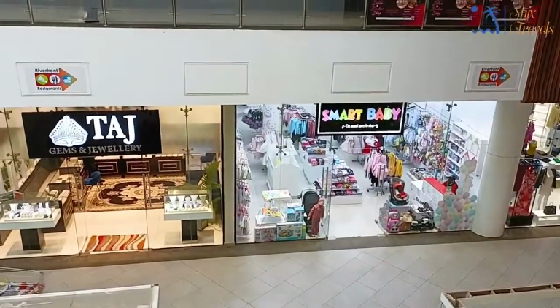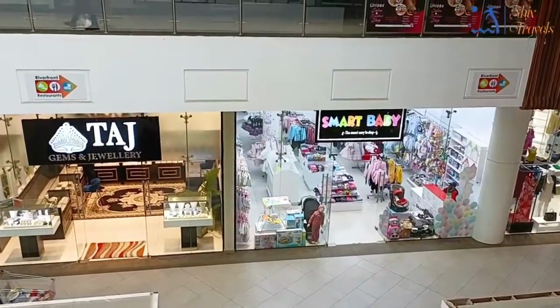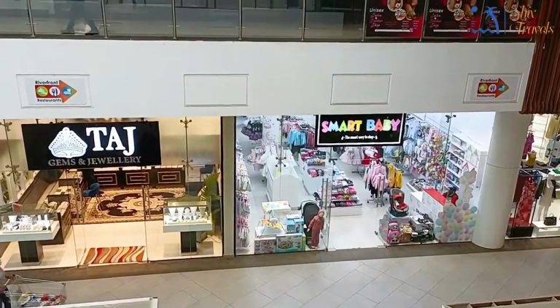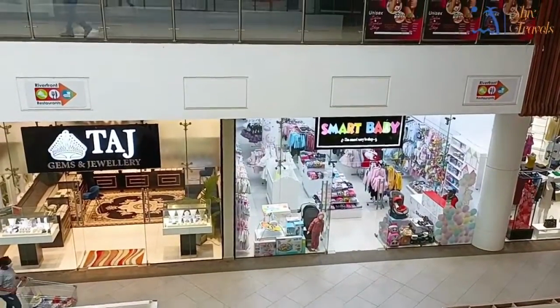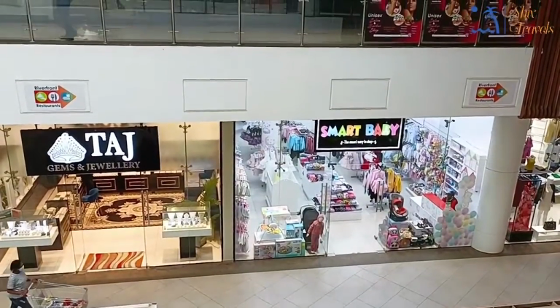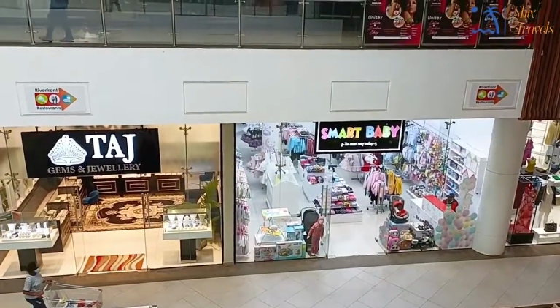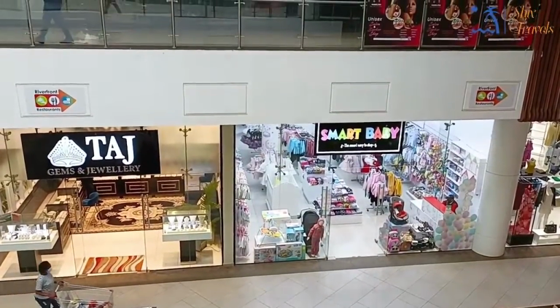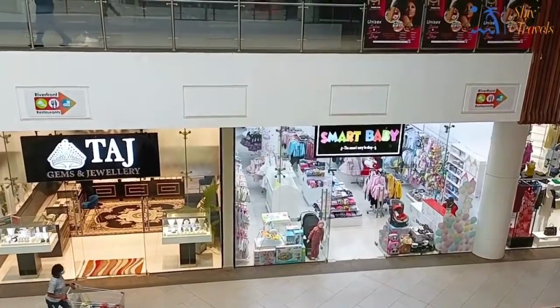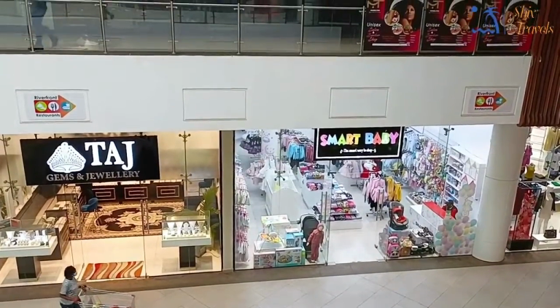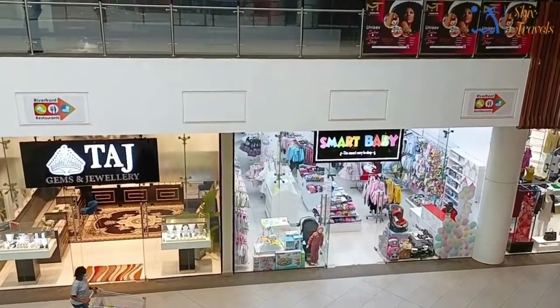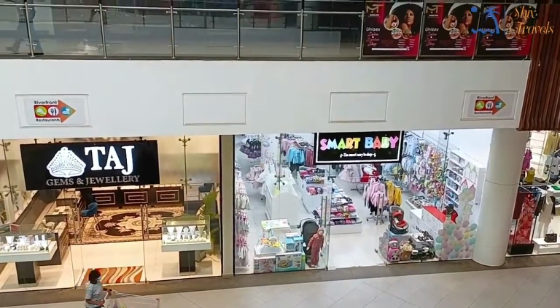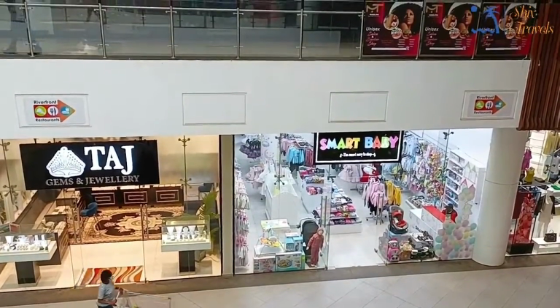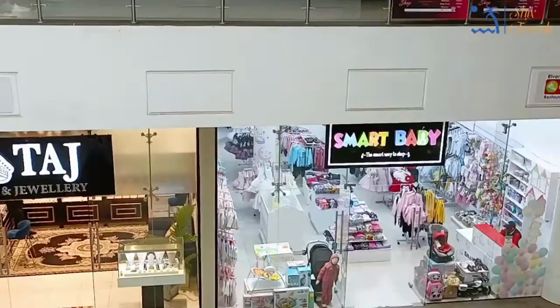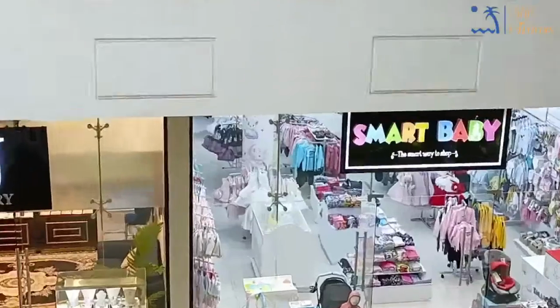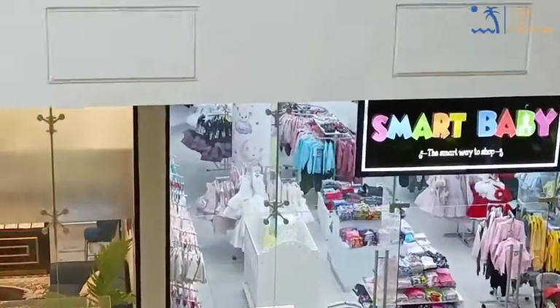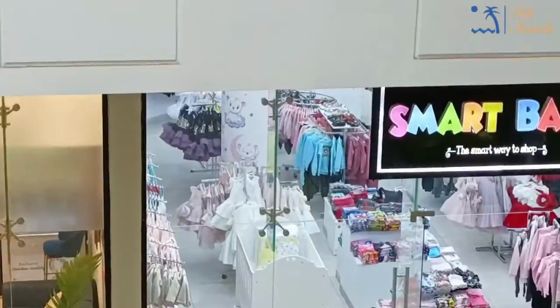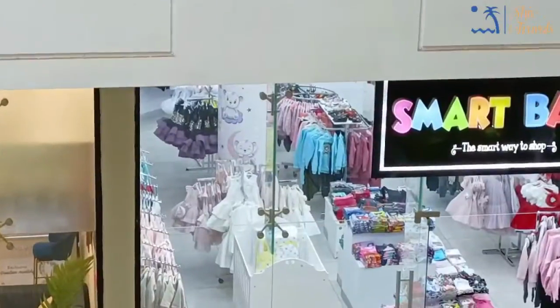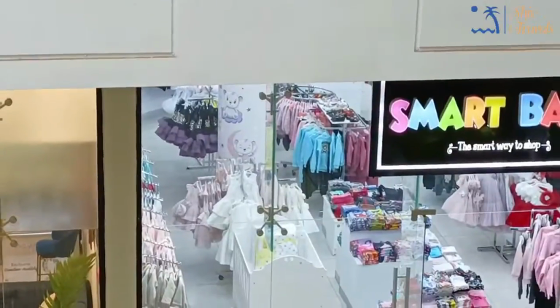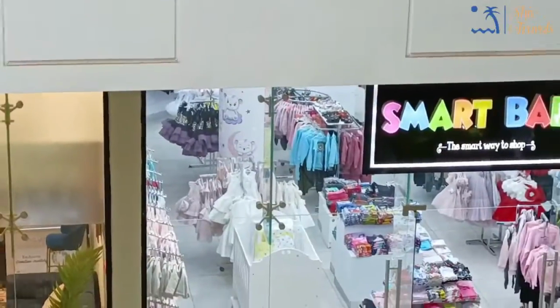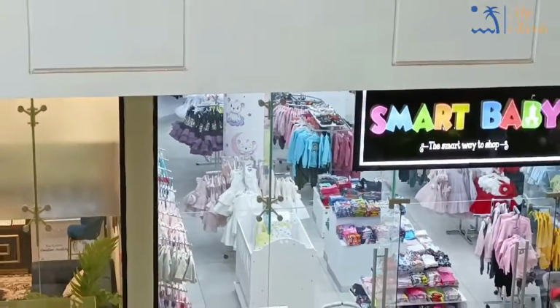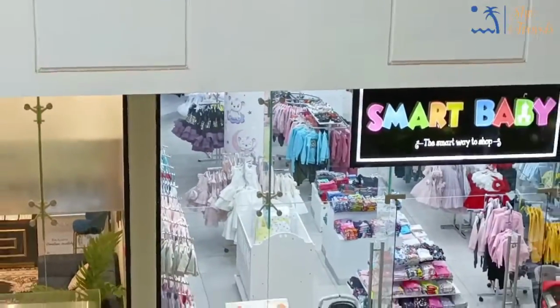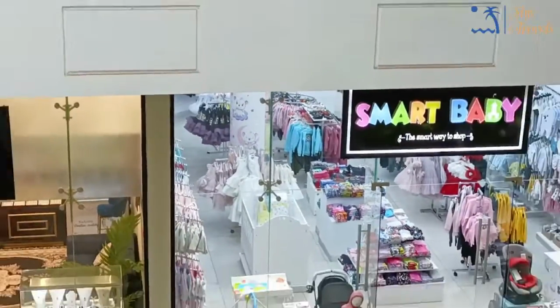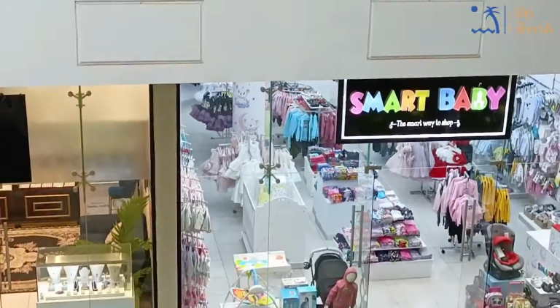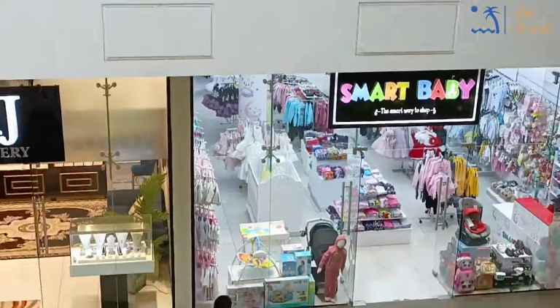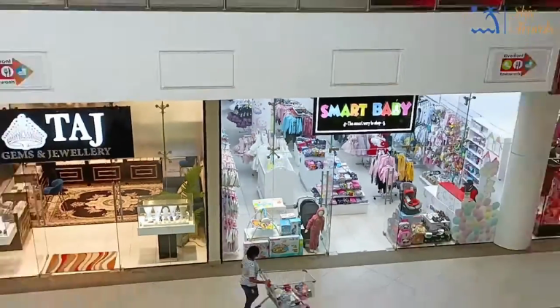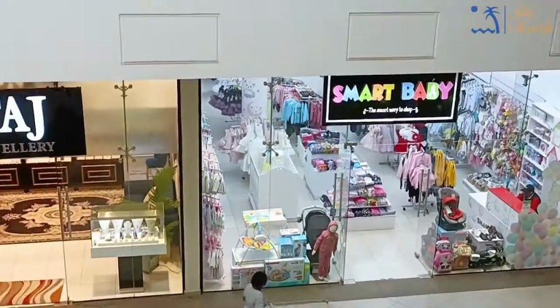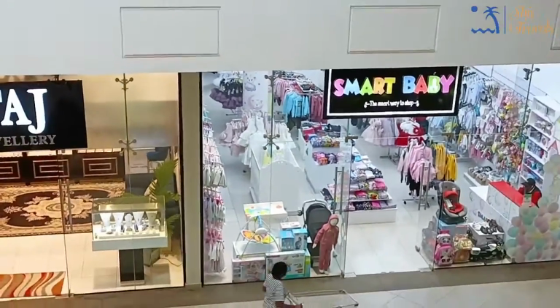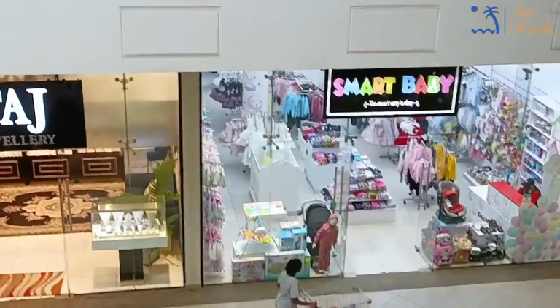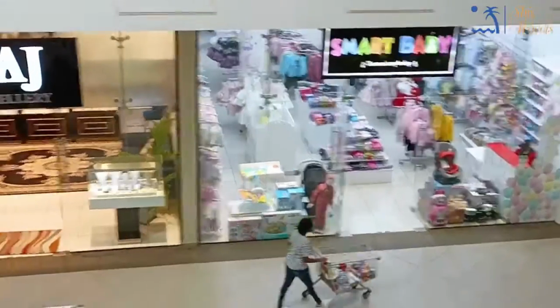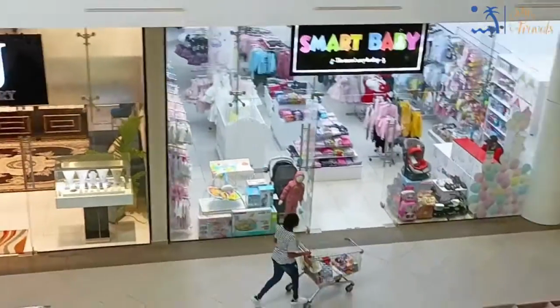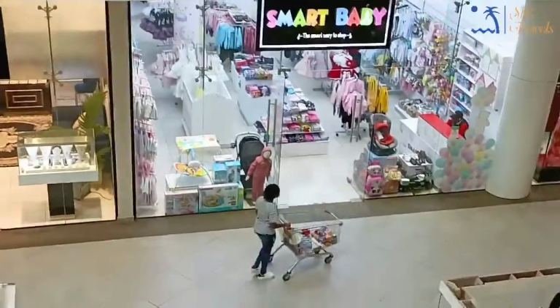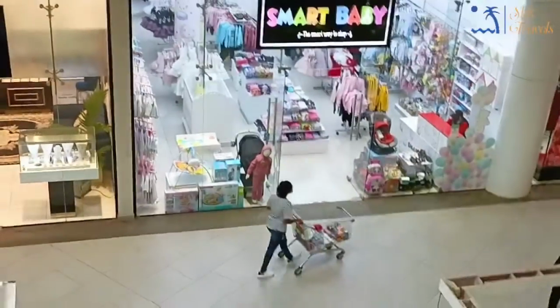Let's go to Smart Baby Shop and see what they've got.